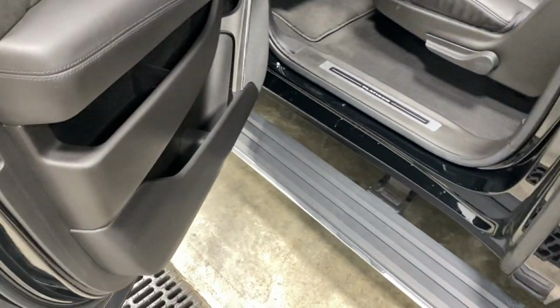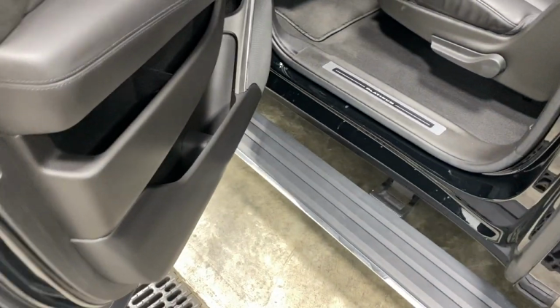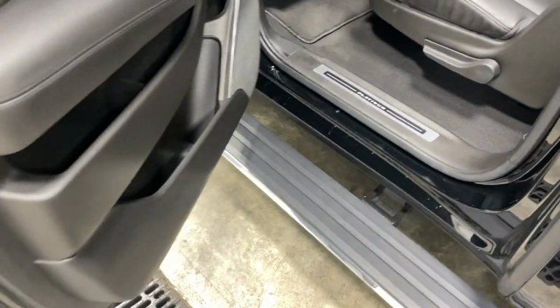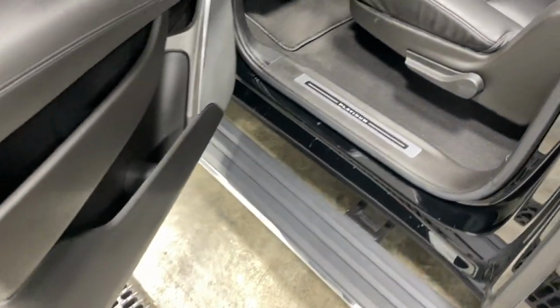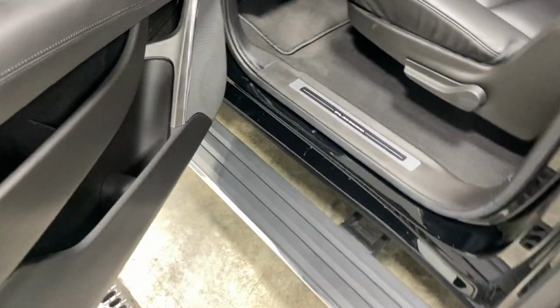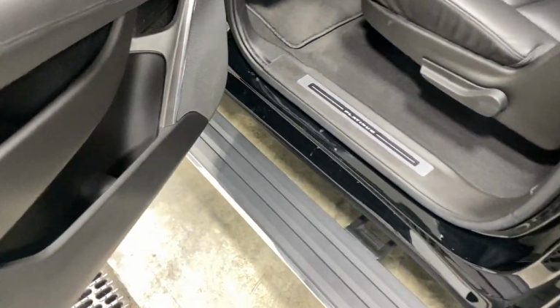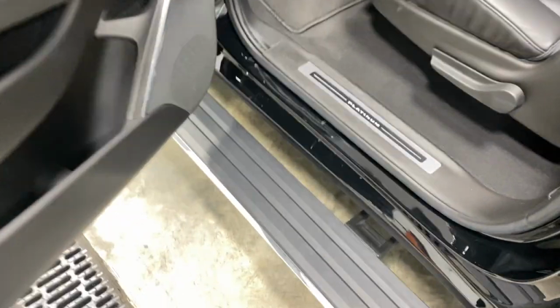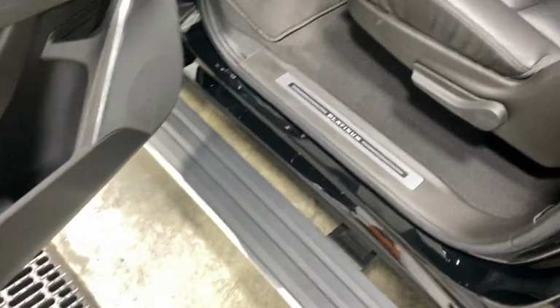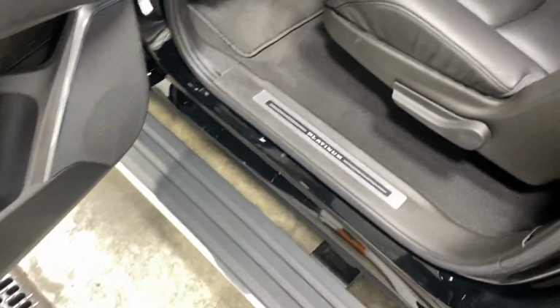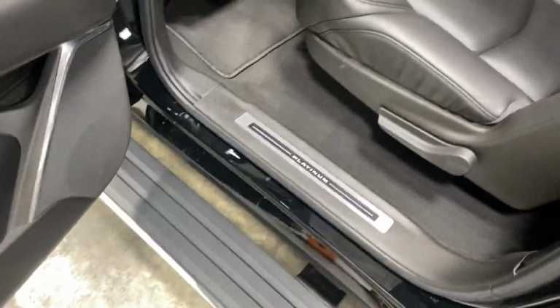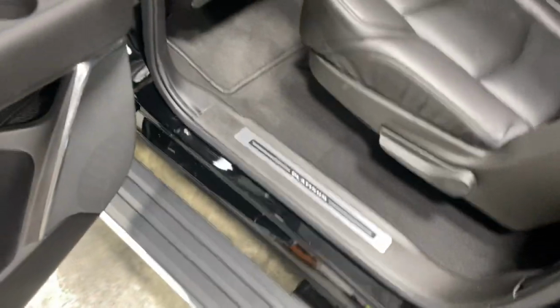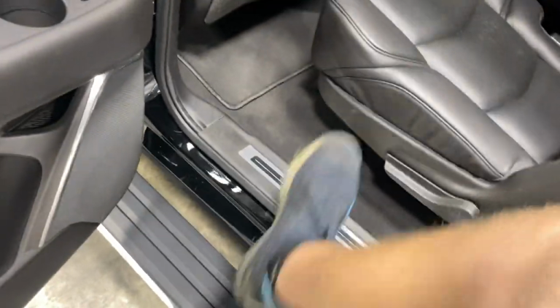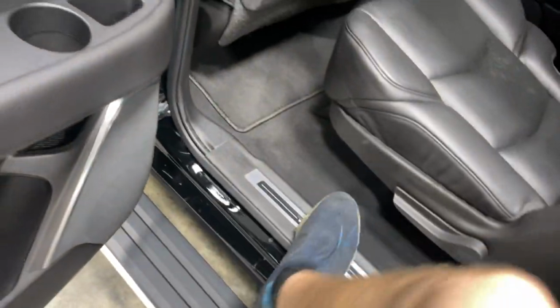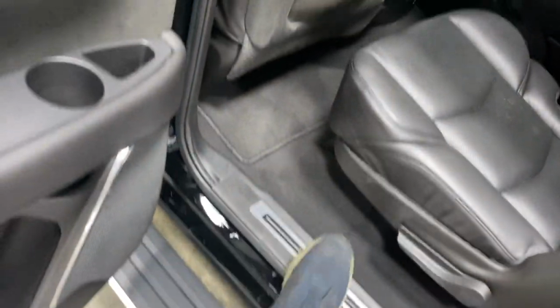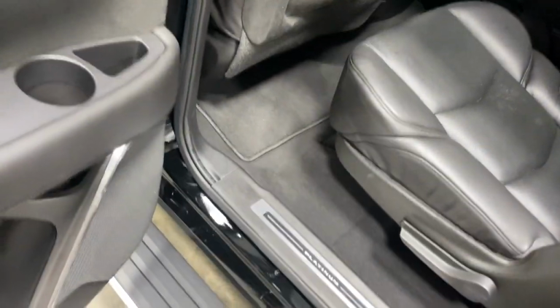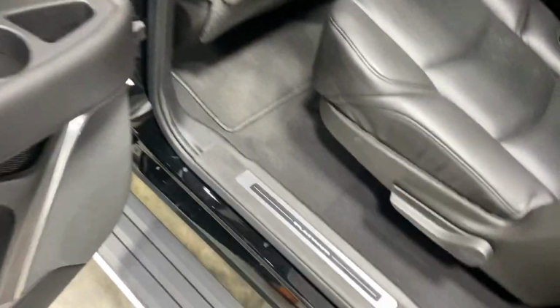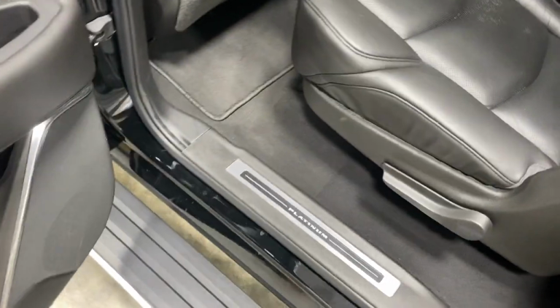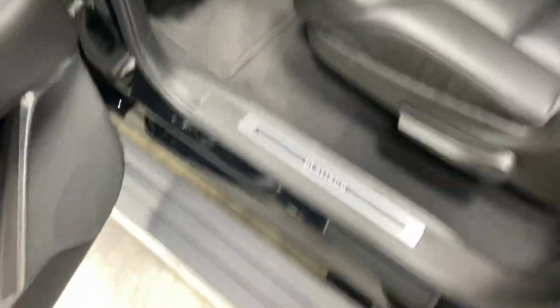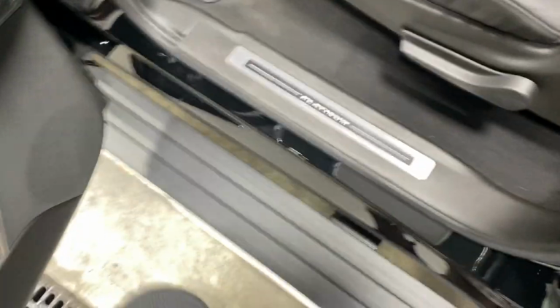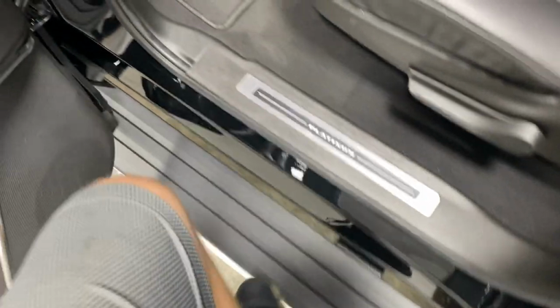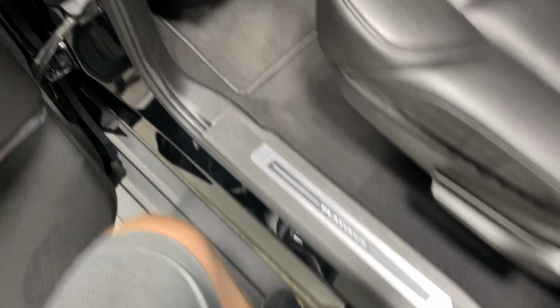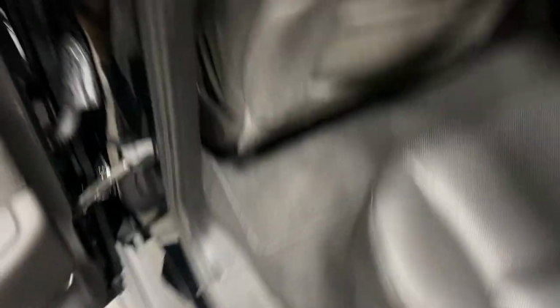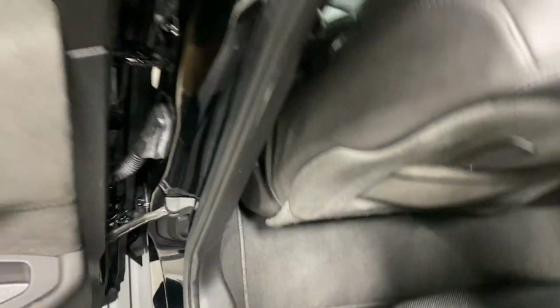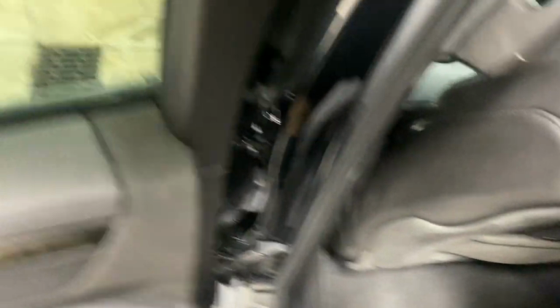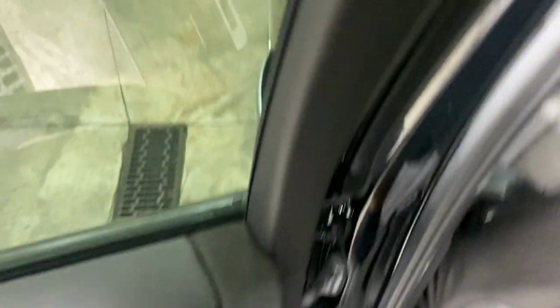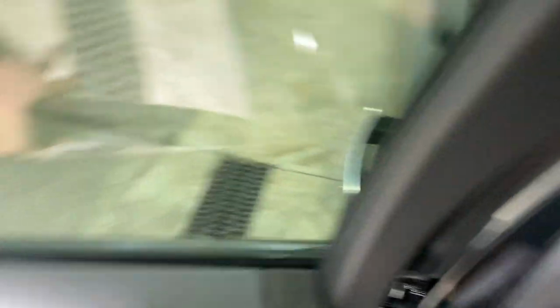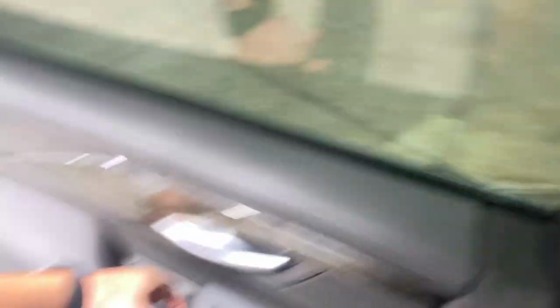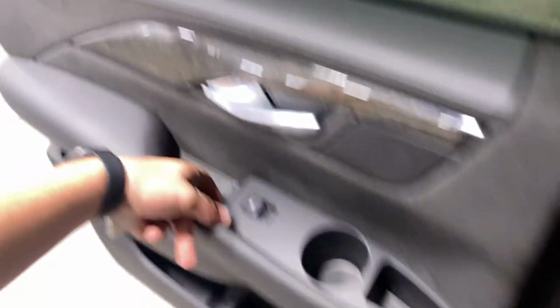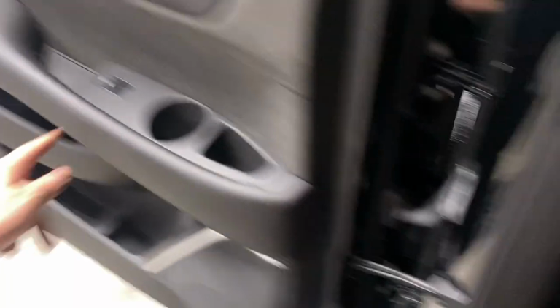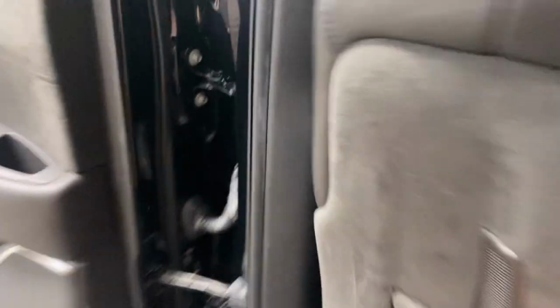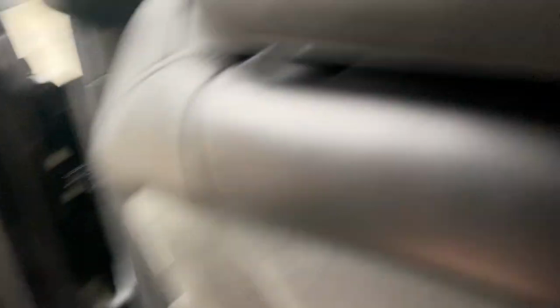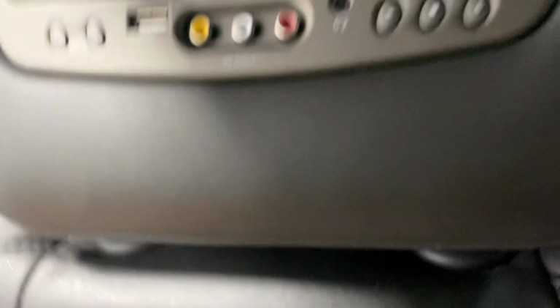That's fancy — look at this, the running board deploys automatically so I don't have to step all the way up. And I'm in!